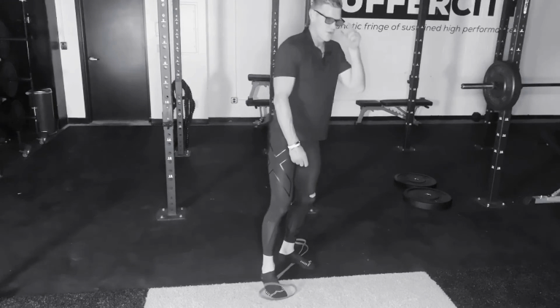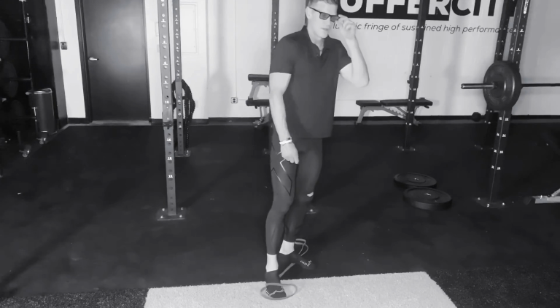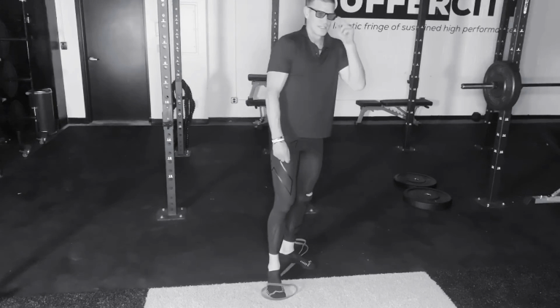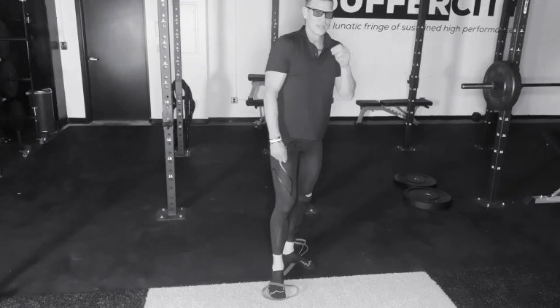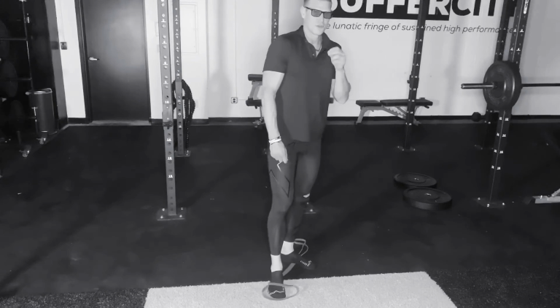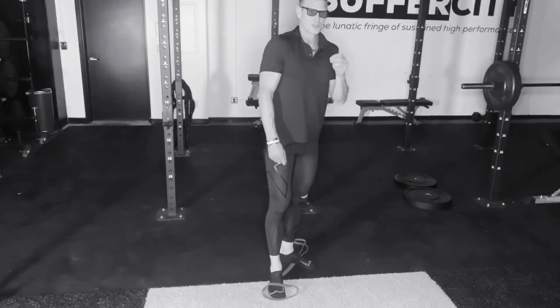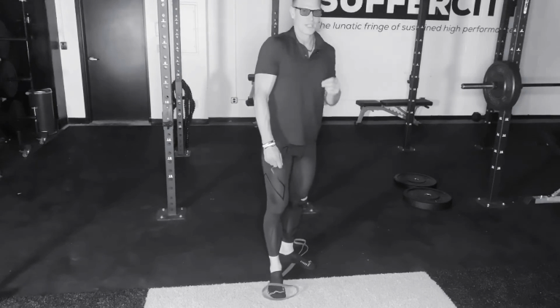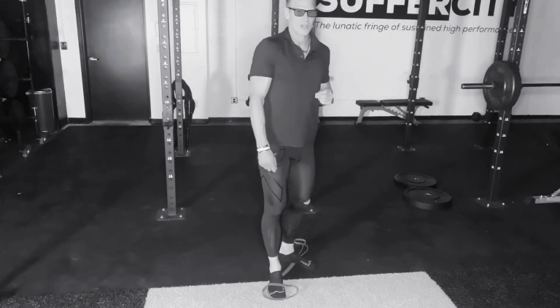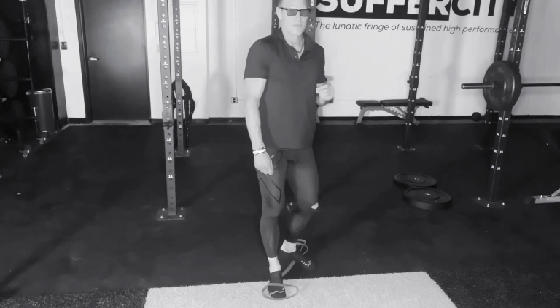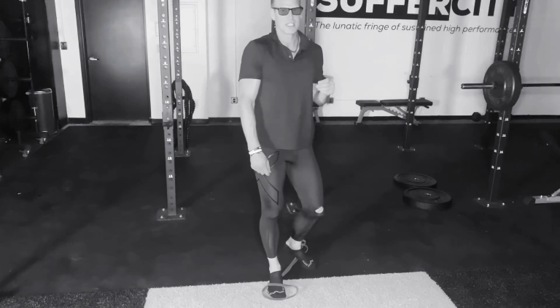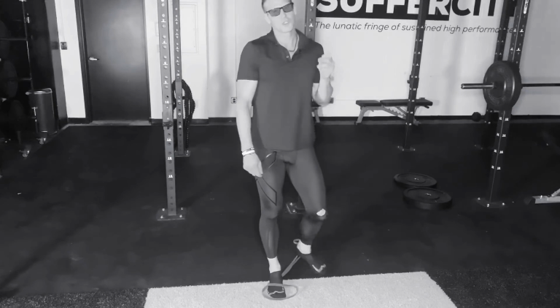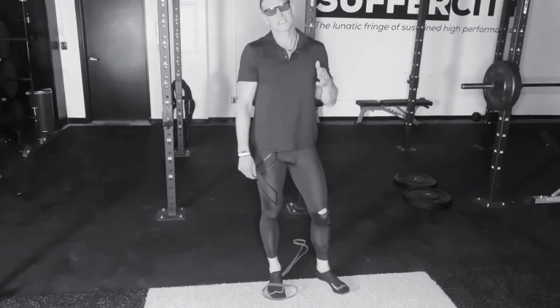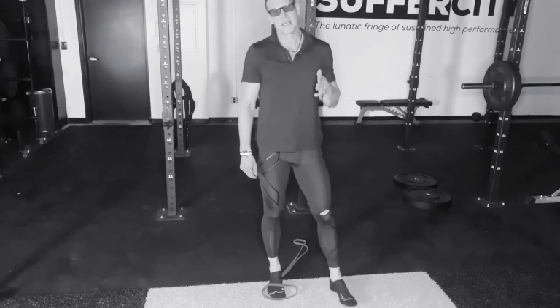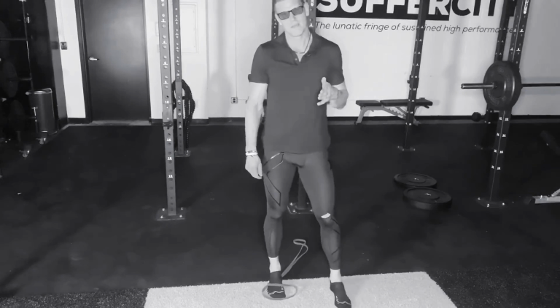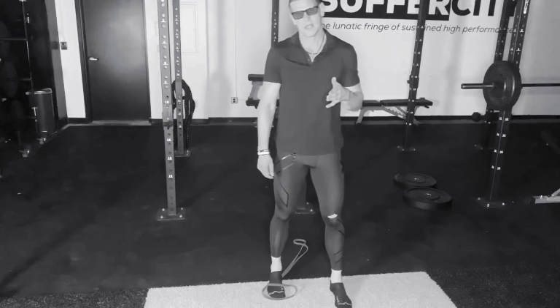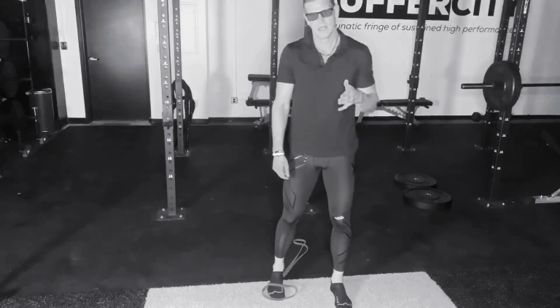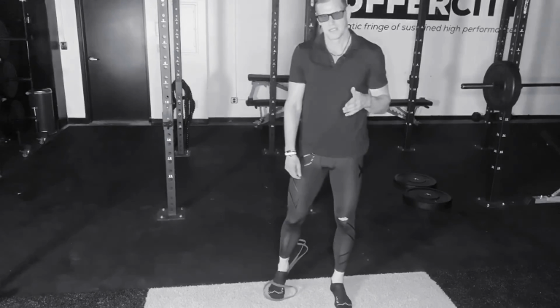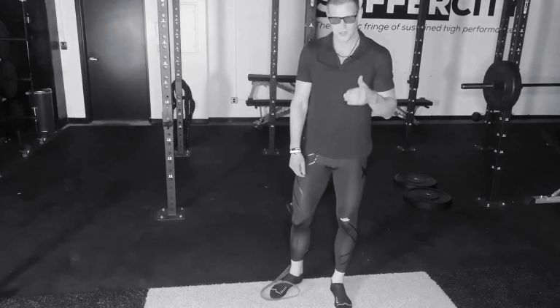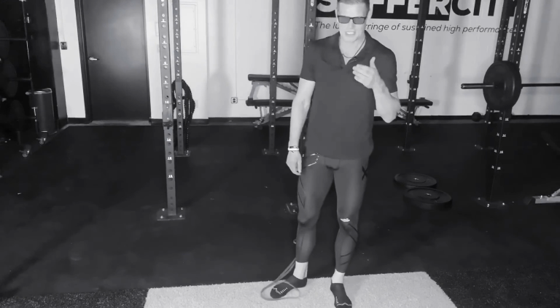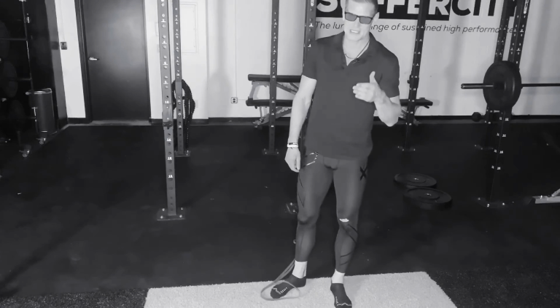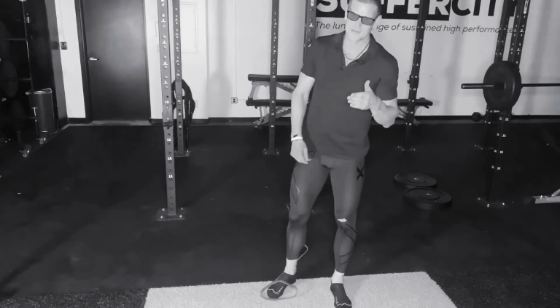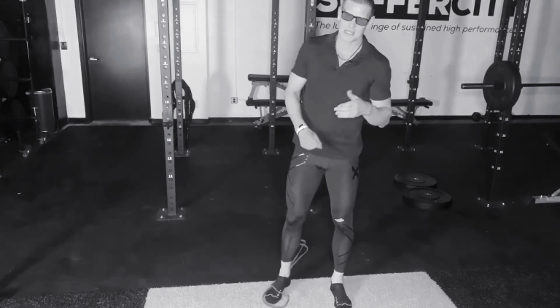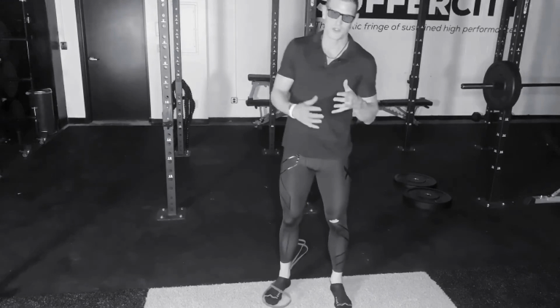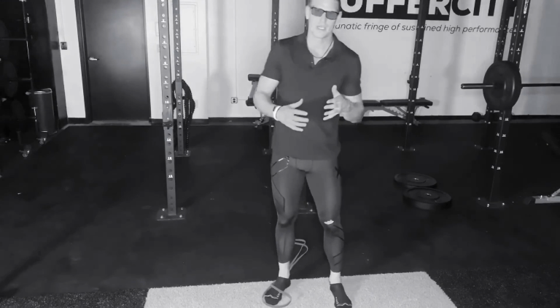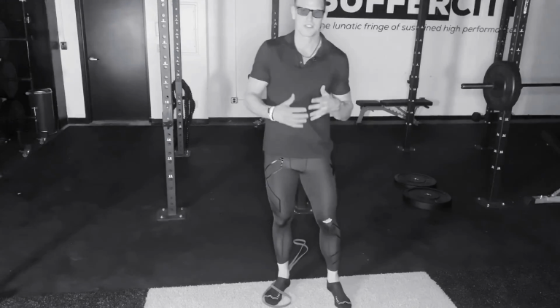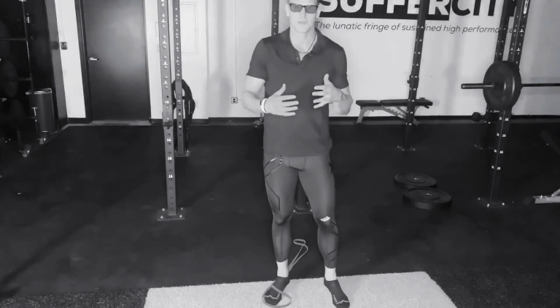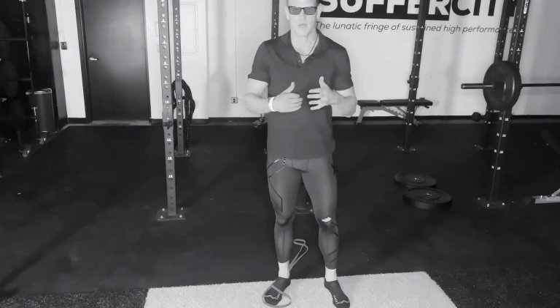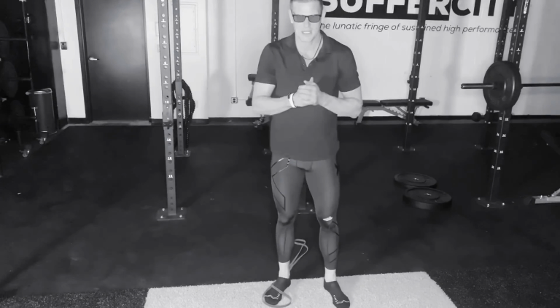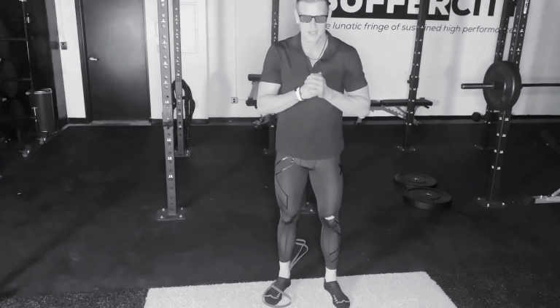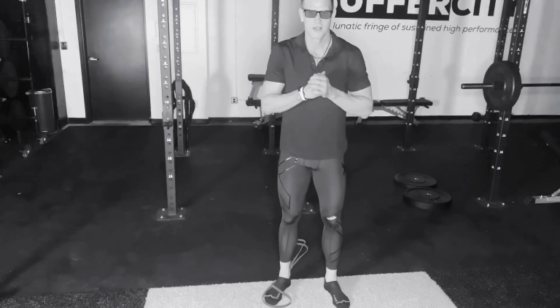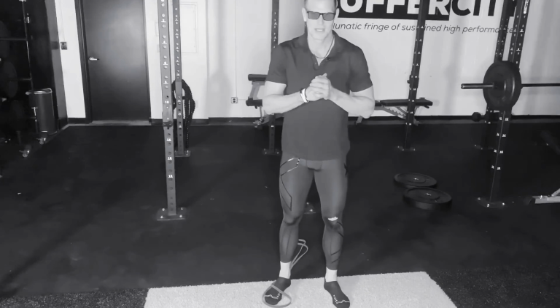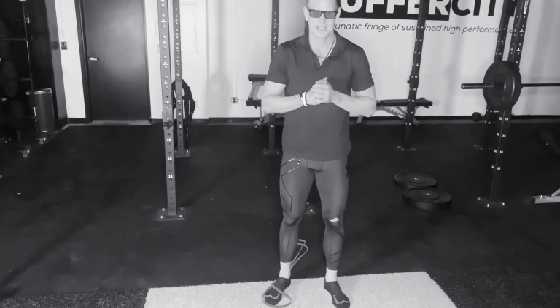Take me through the prescribed amount of repetitions or time. This is your resistance band suitcase jump squat. Go get some.